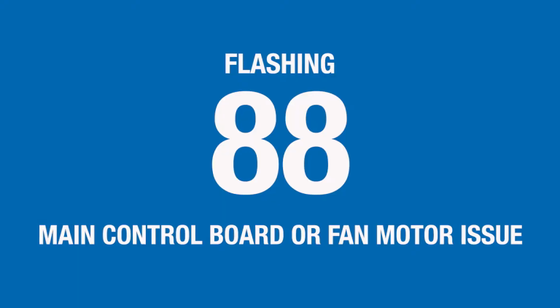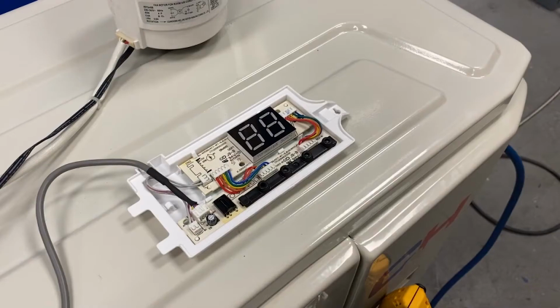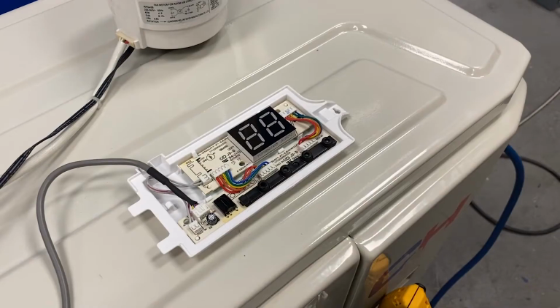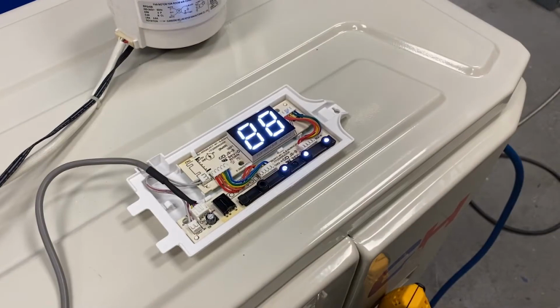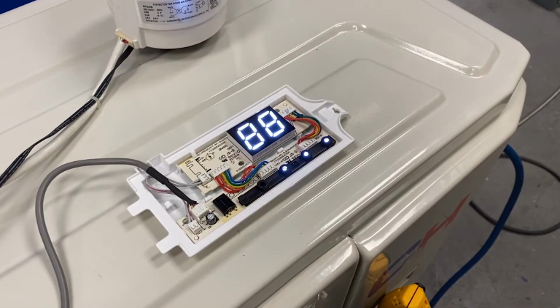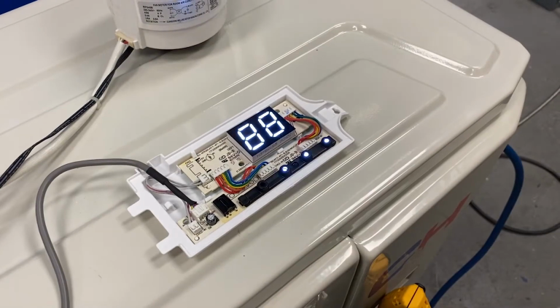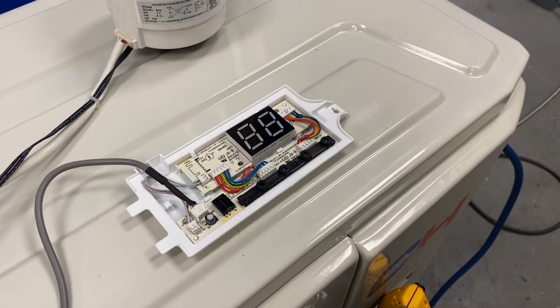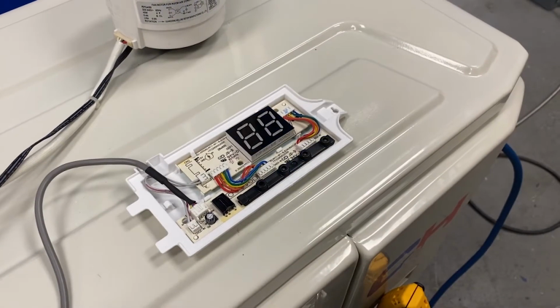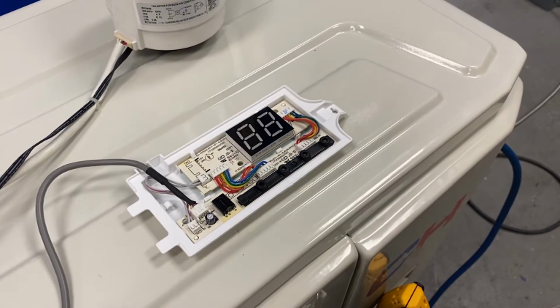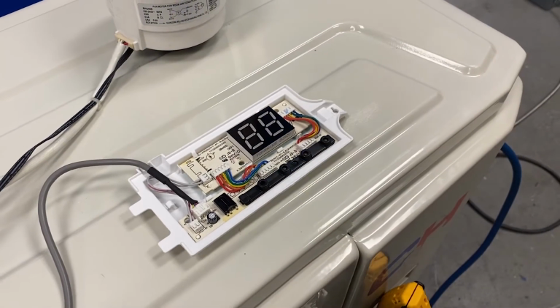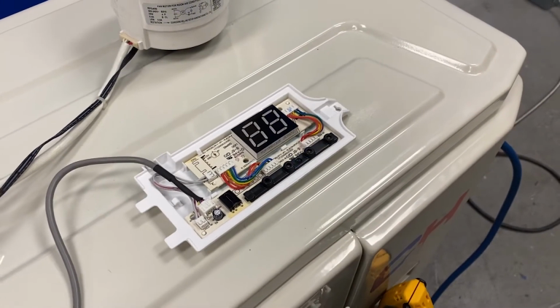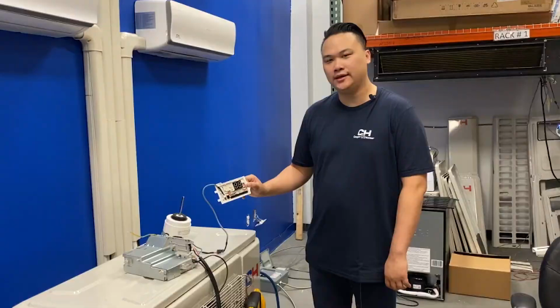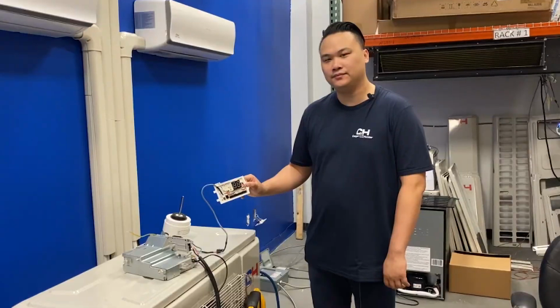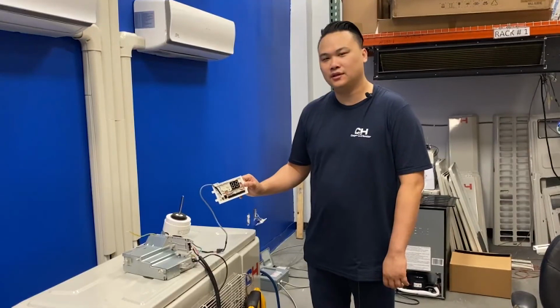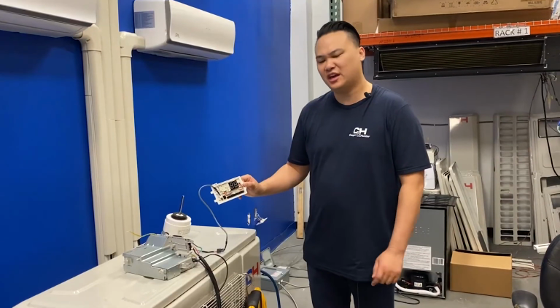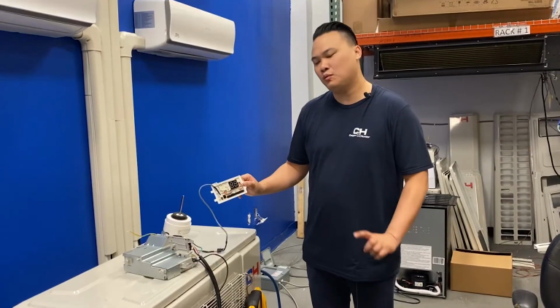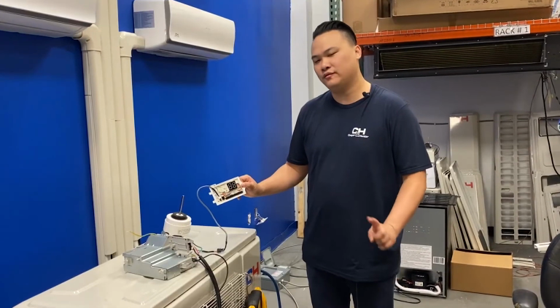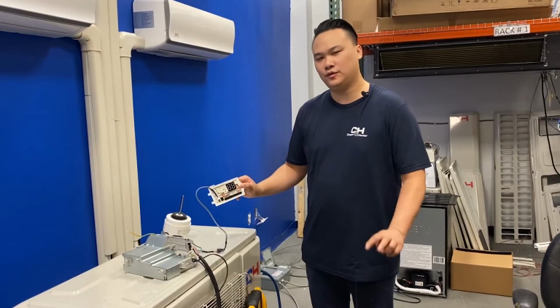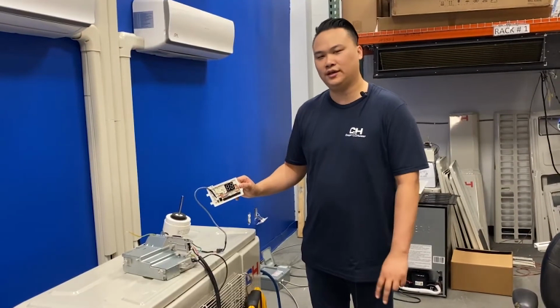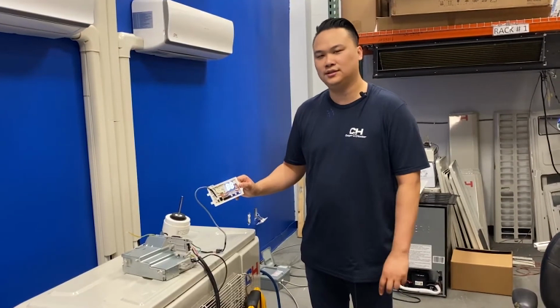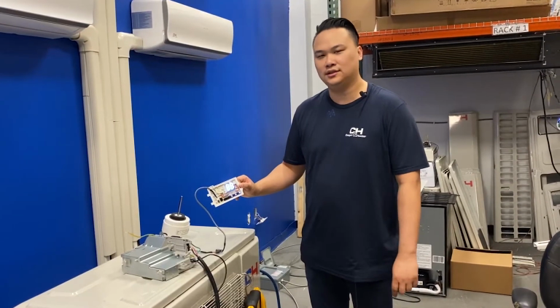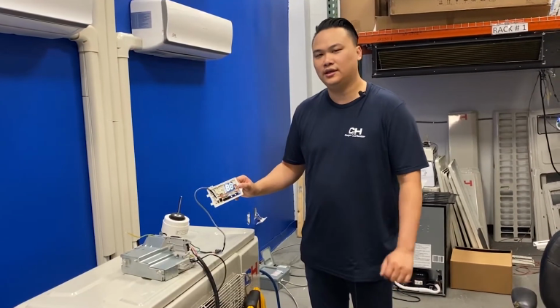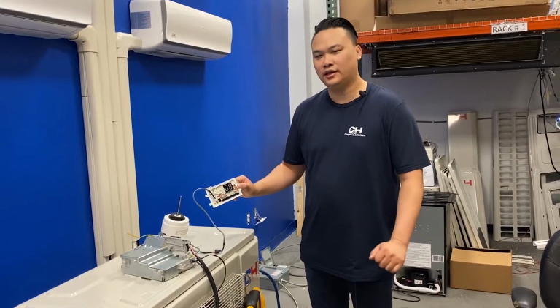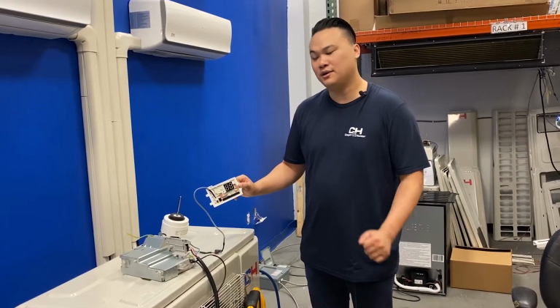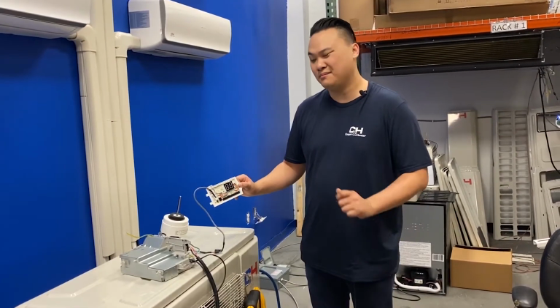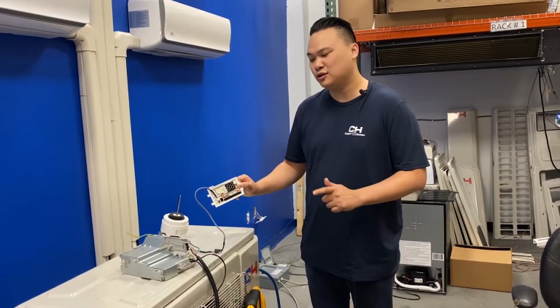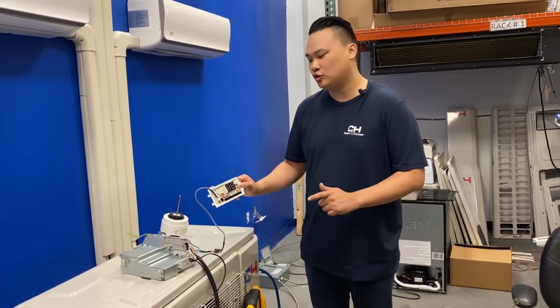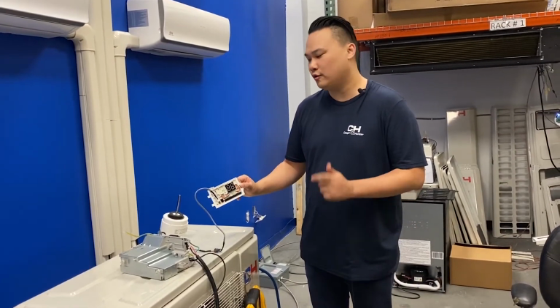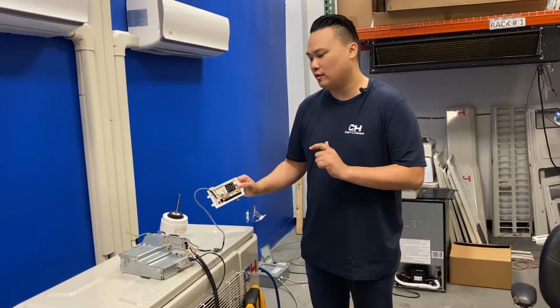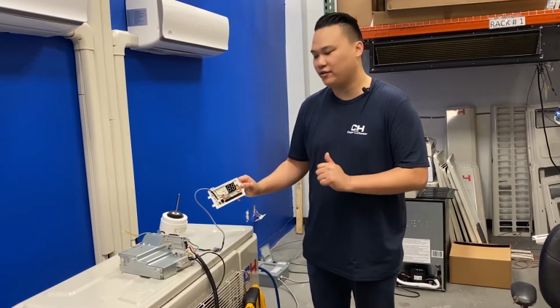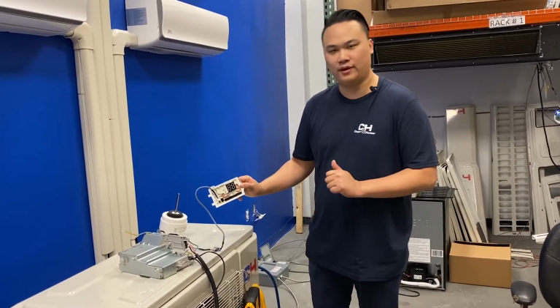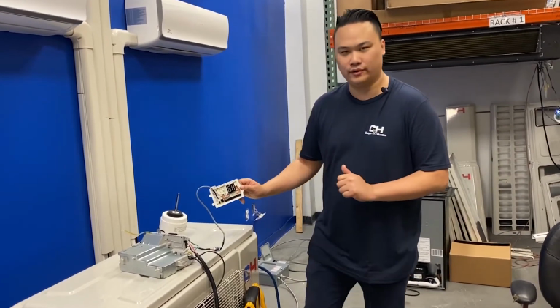If your indoor unit is flashing 88, it could be one of two things: it could be the main control board or the fan motor.